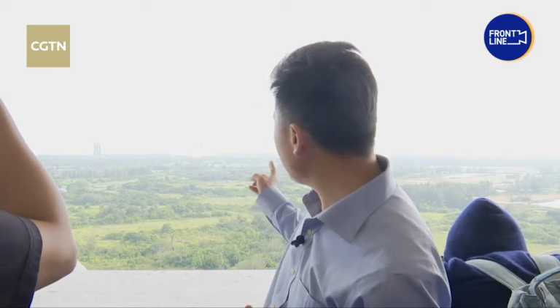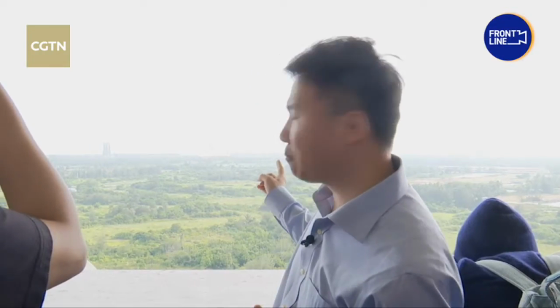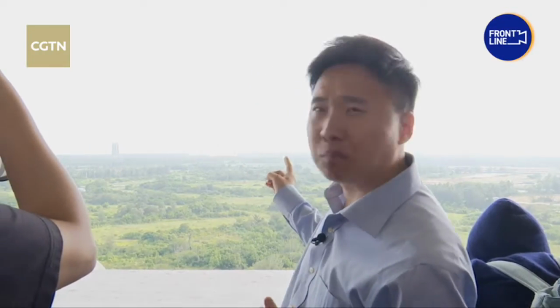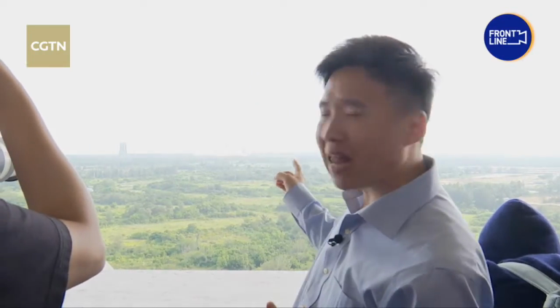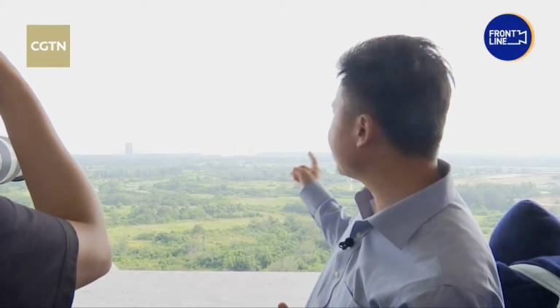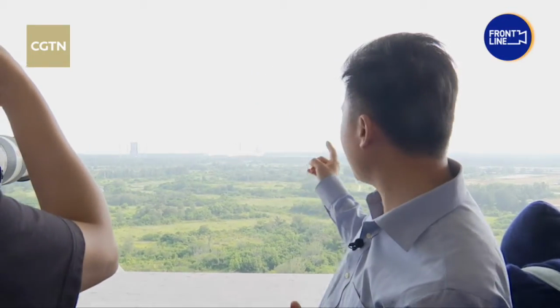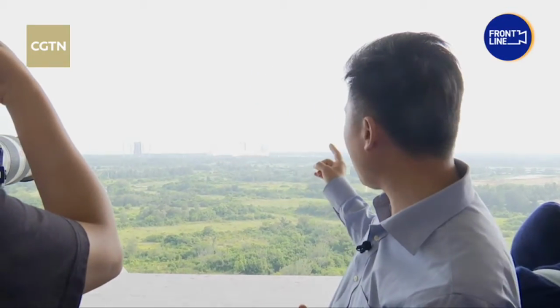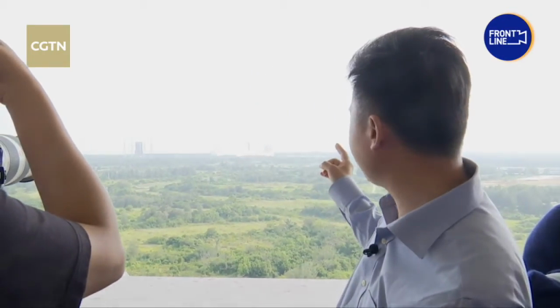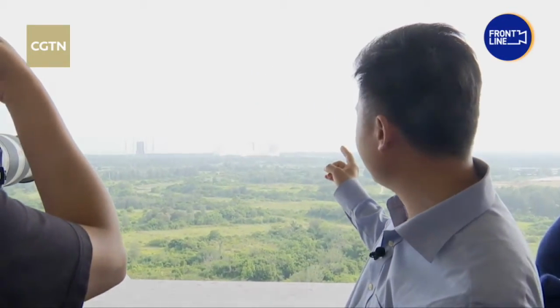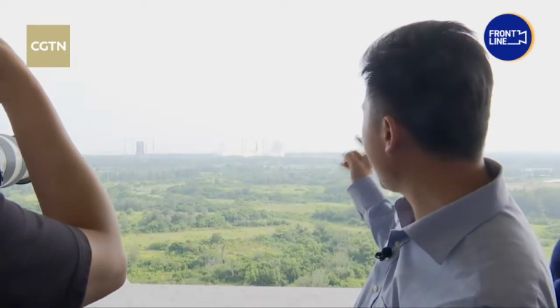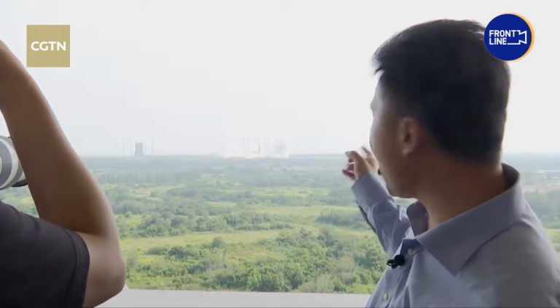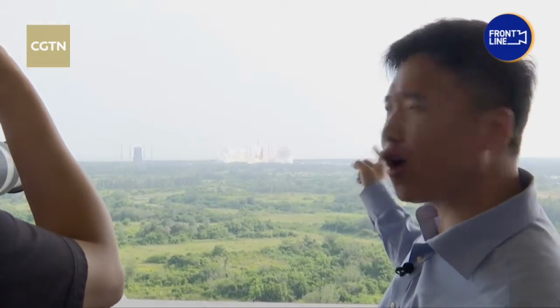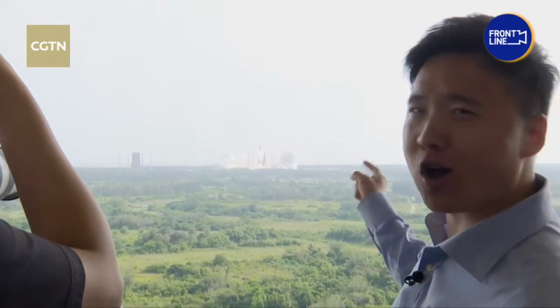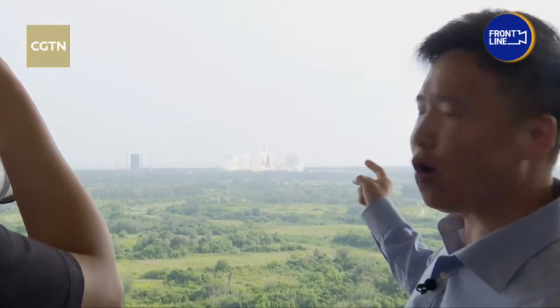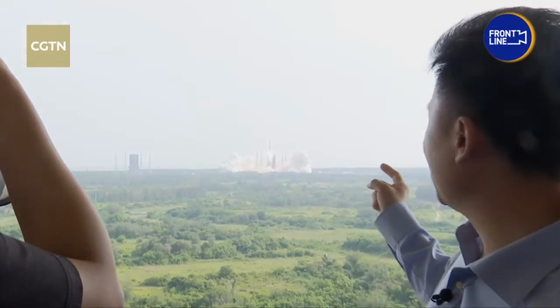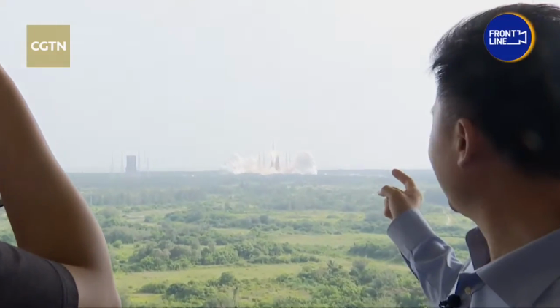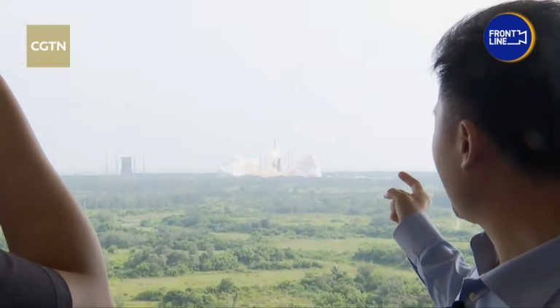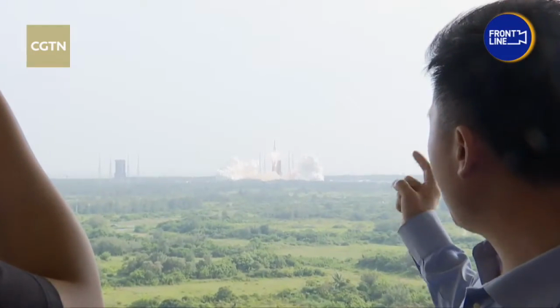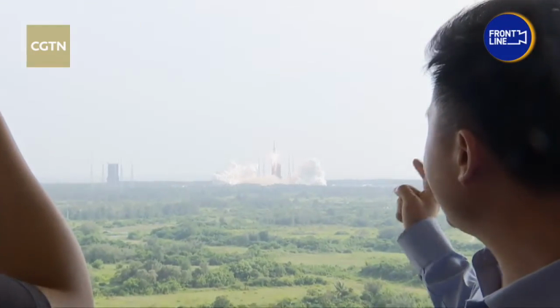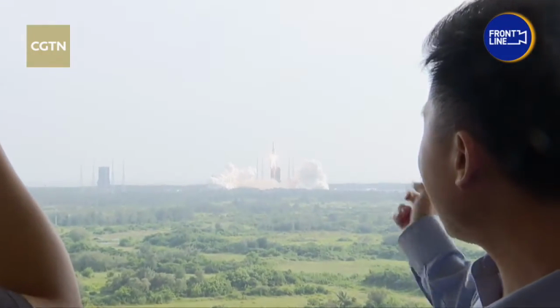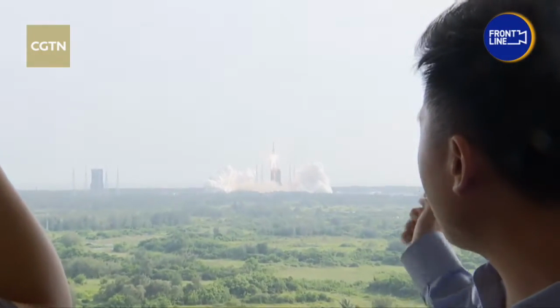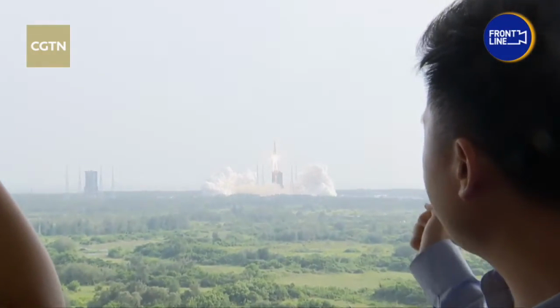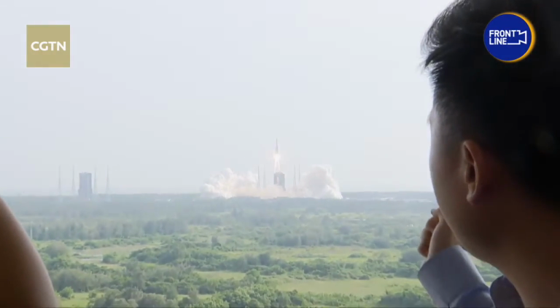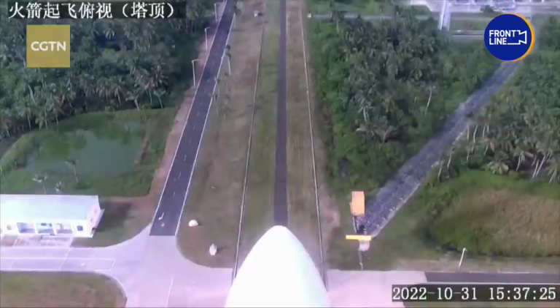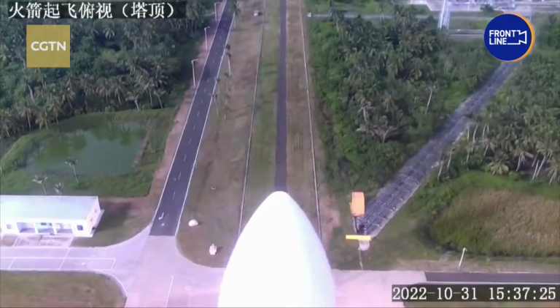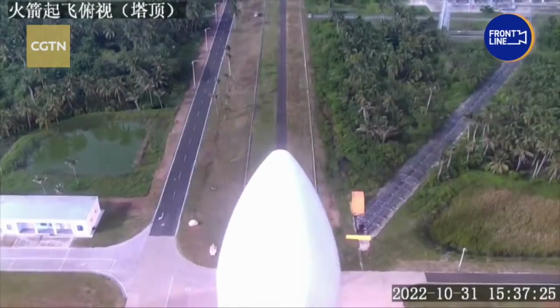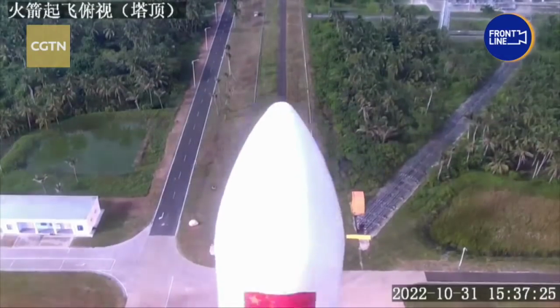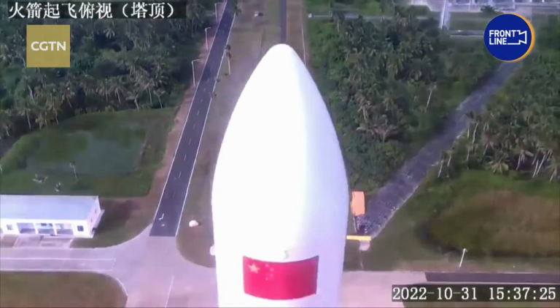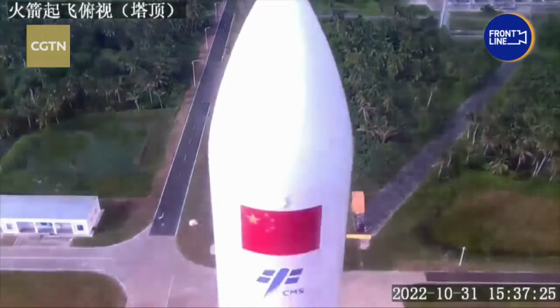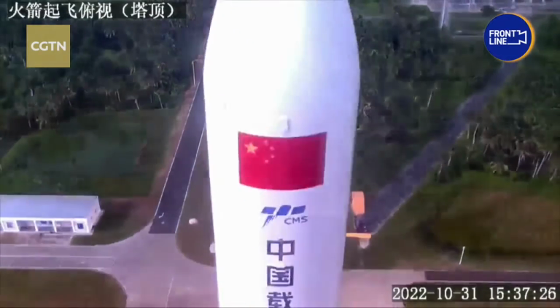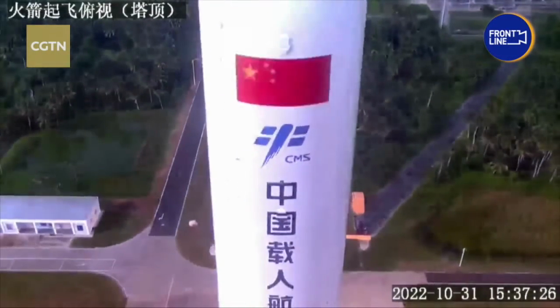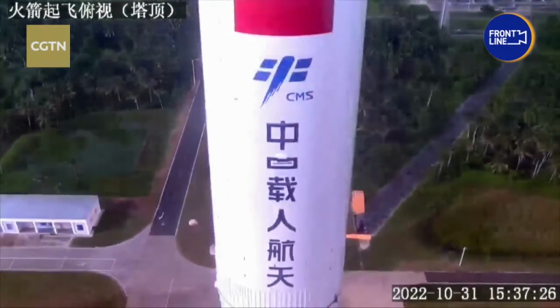Now blasting off — go, go, go! The Meng Tian Lab module is now on its way to Tiangong Space Station.